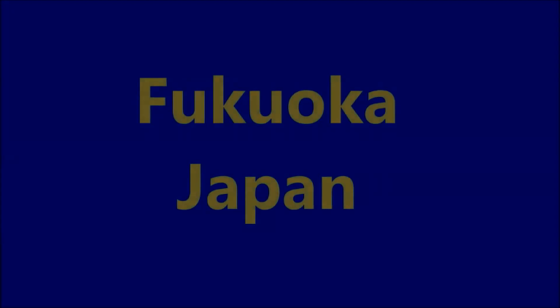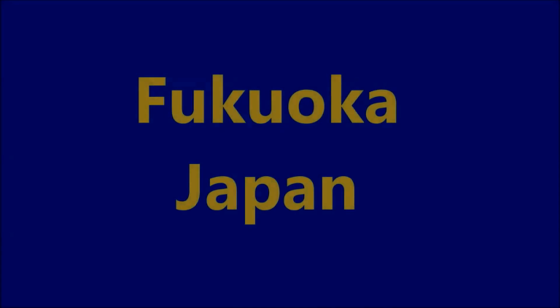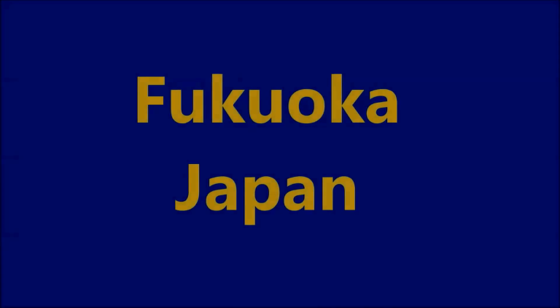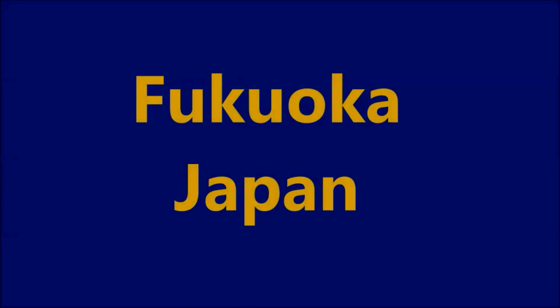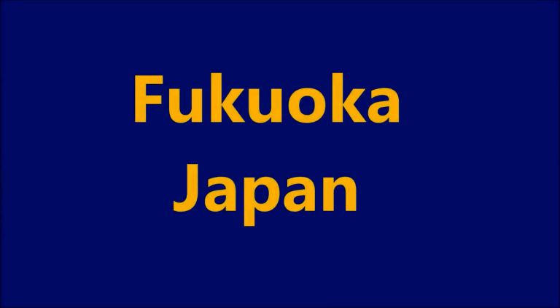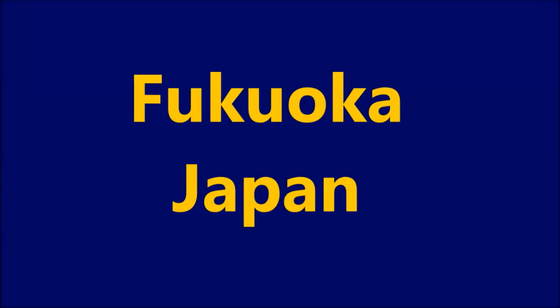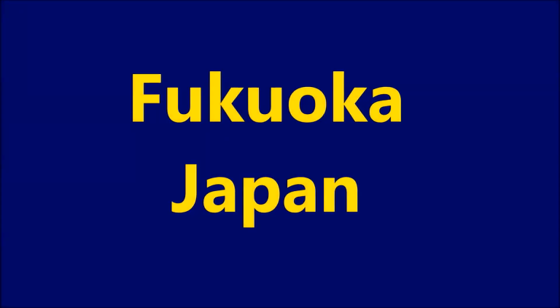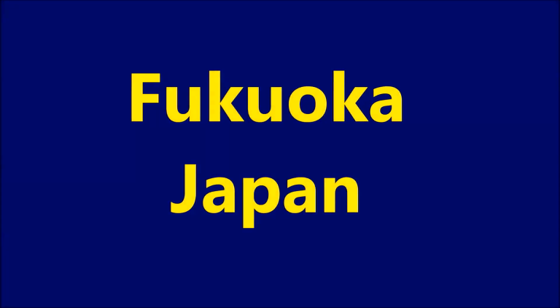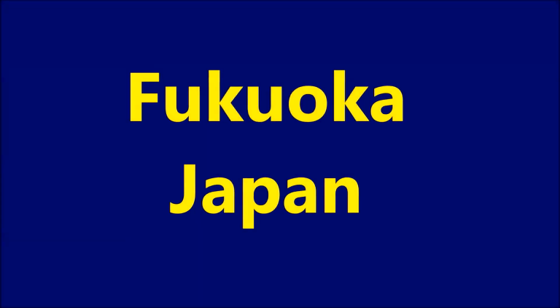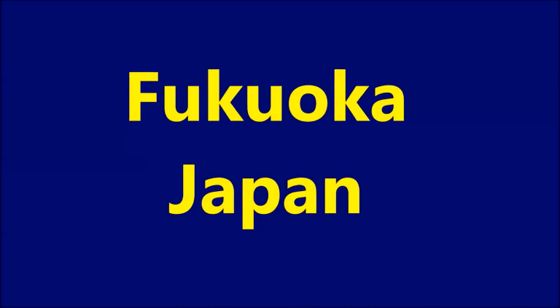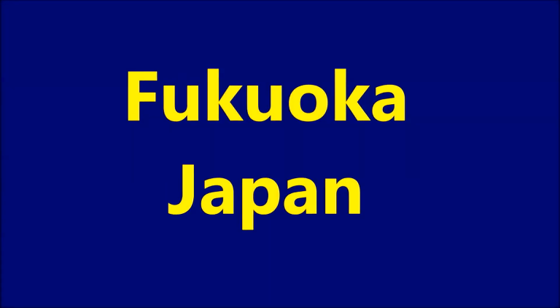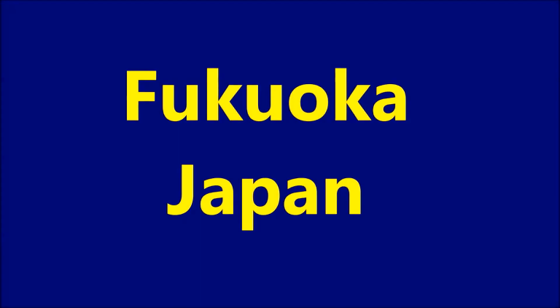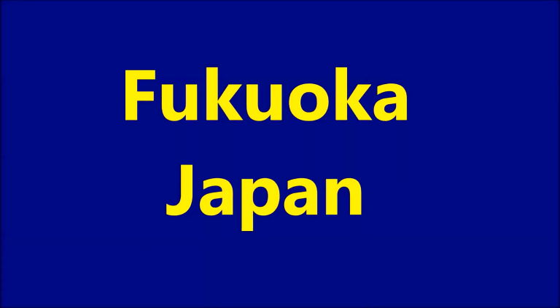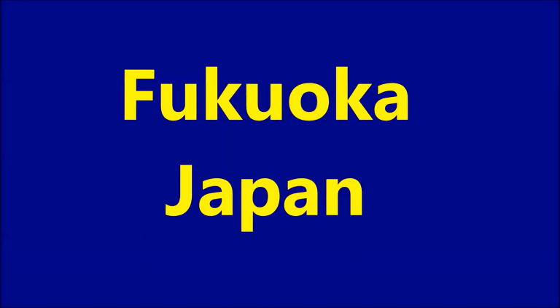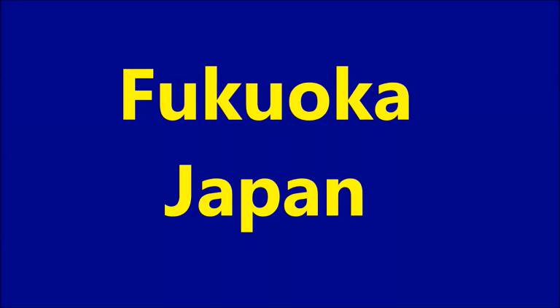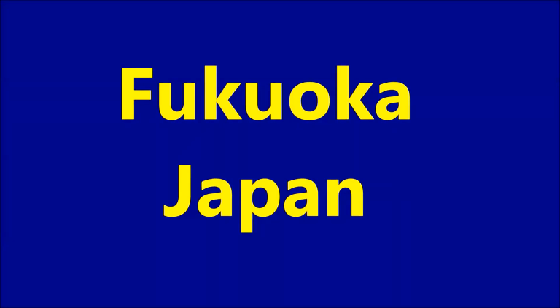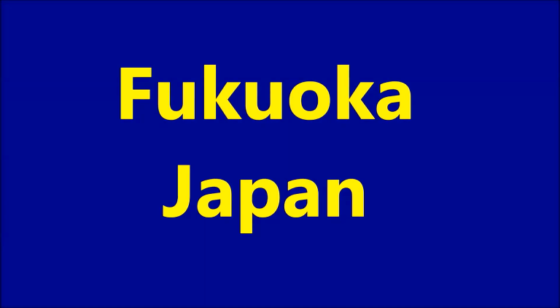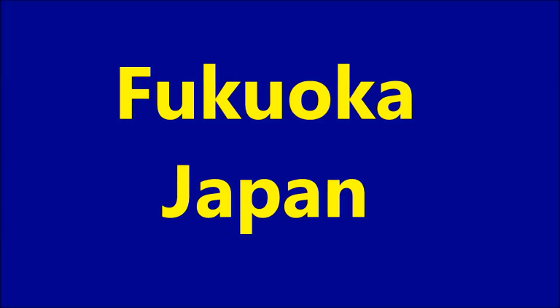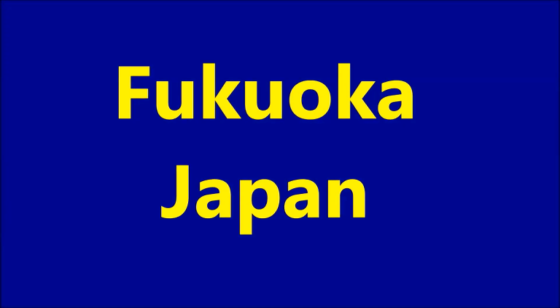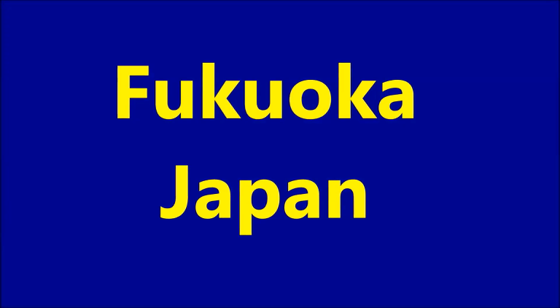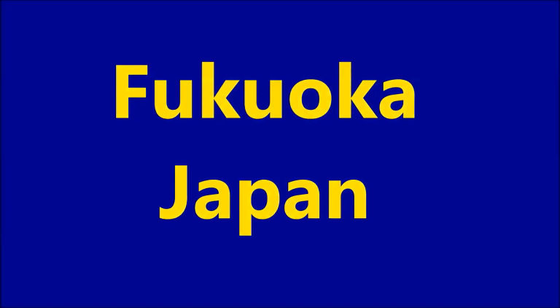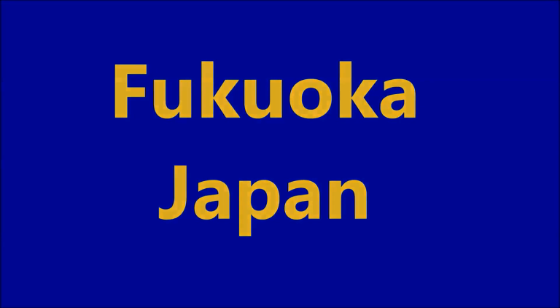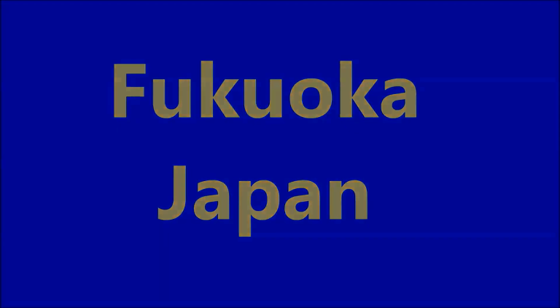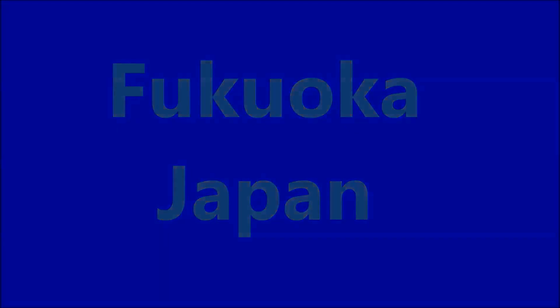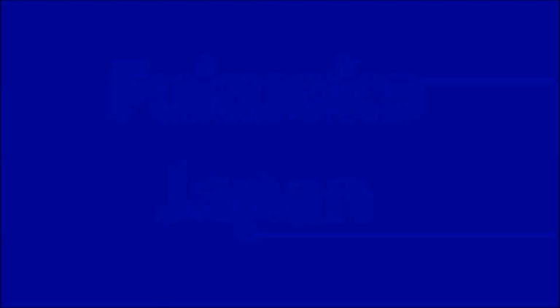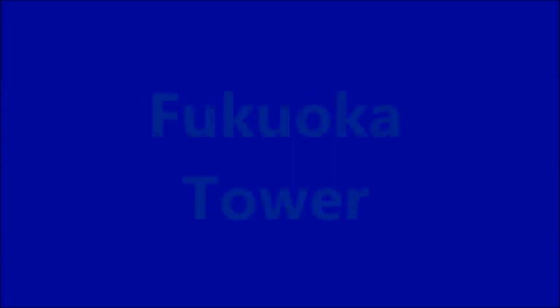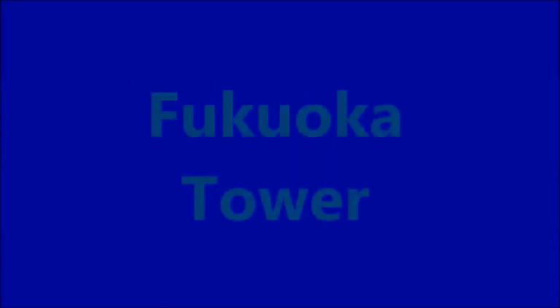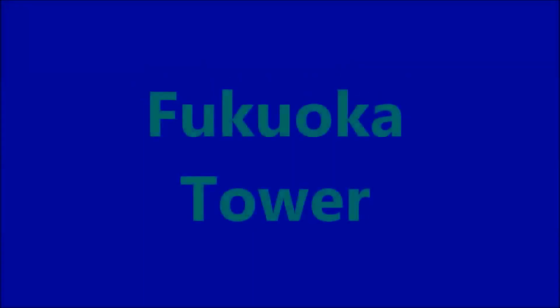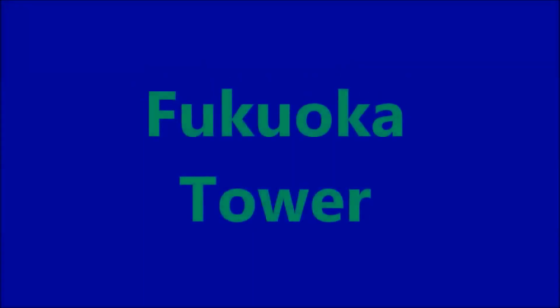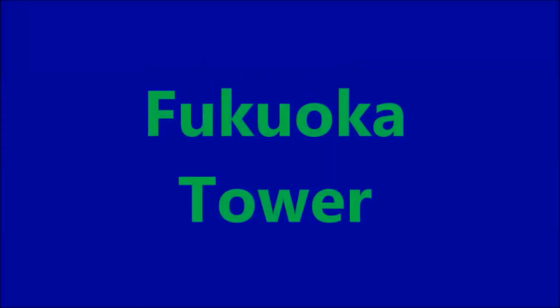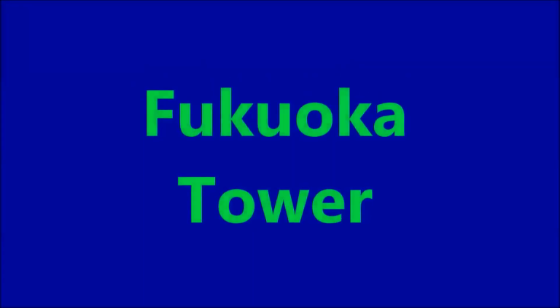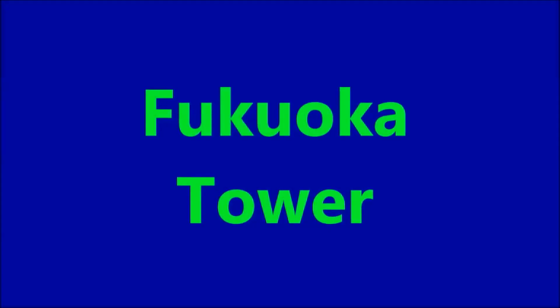Hipfig presents an informative video on Fukuoka Tower.